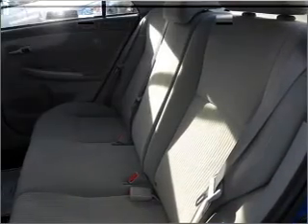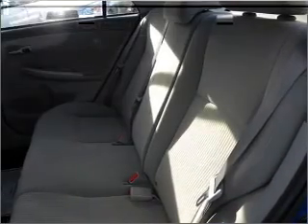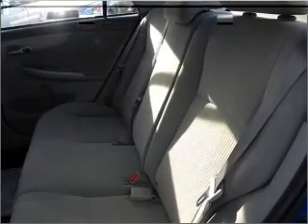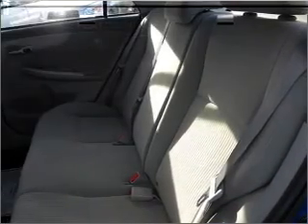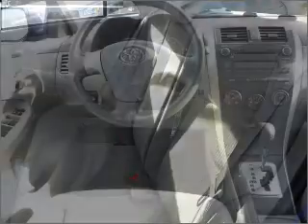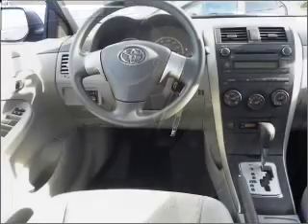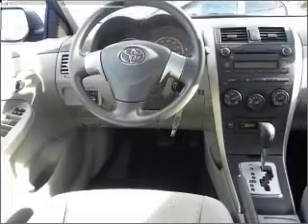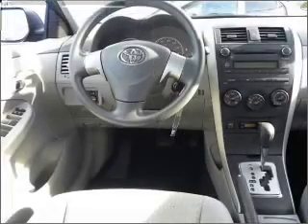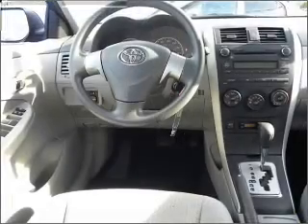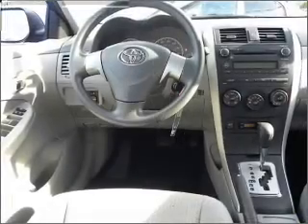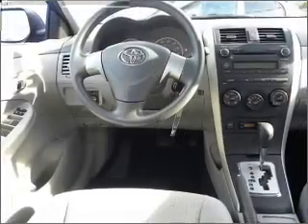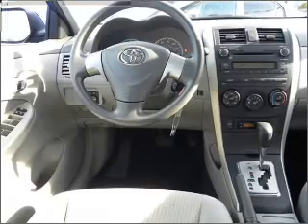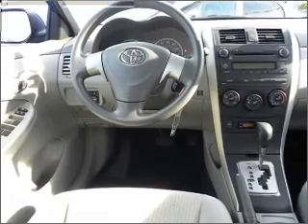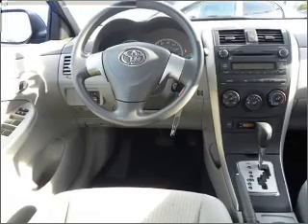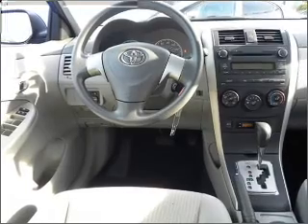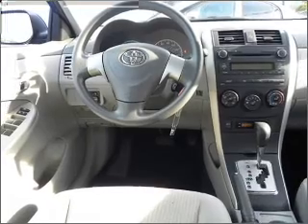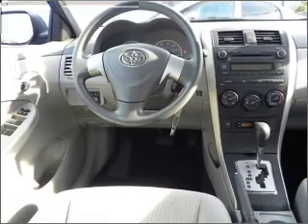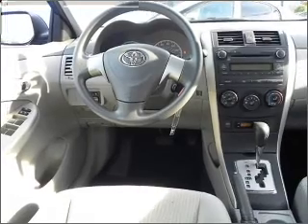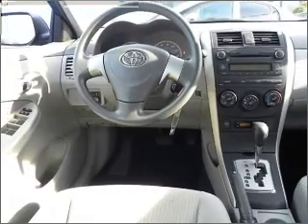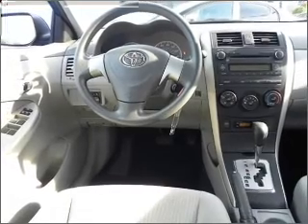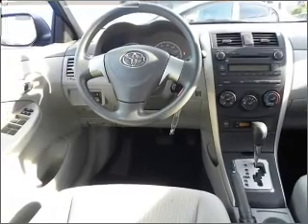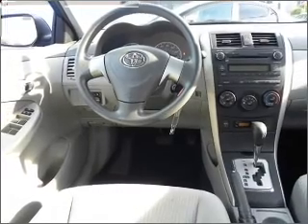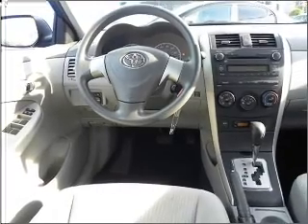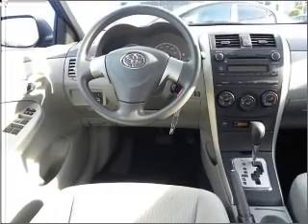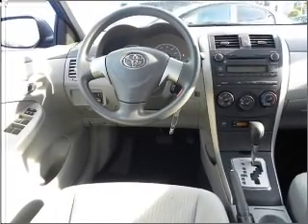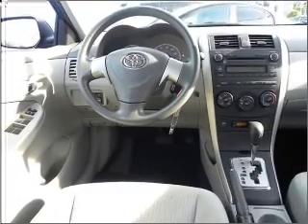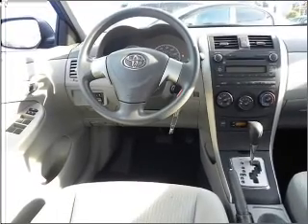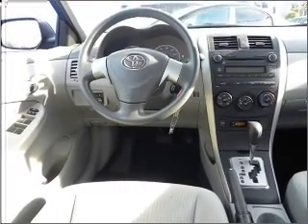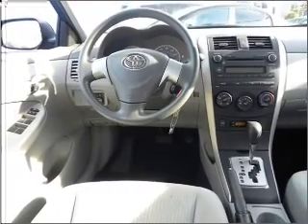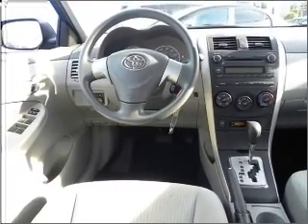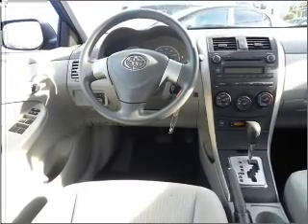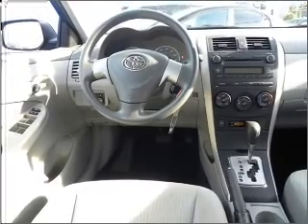Air conditioning and AM FM stereo. Click or call to set up a test drive right away.